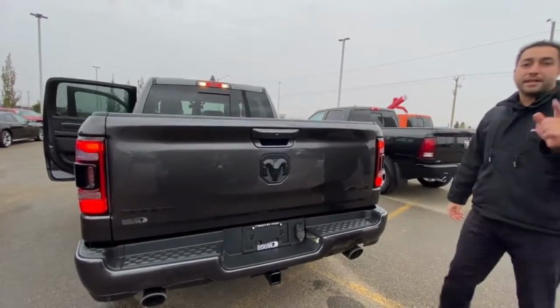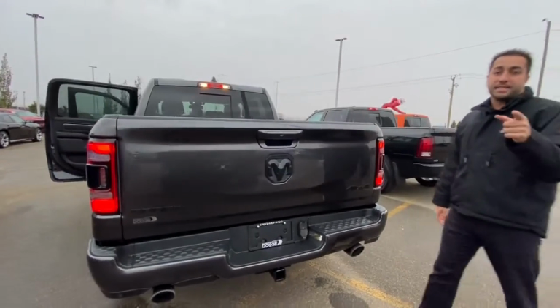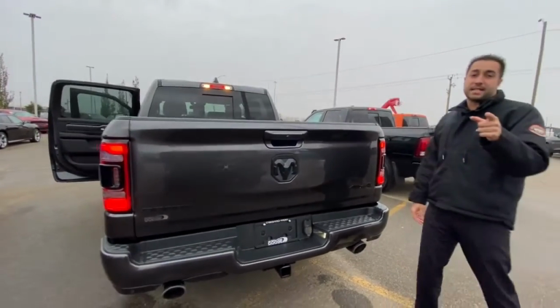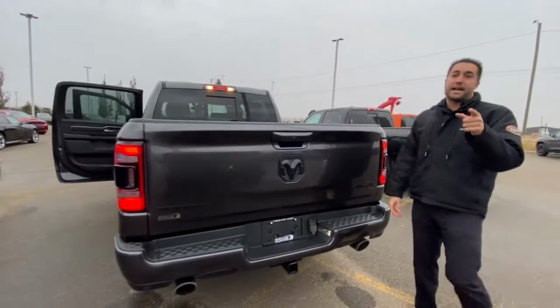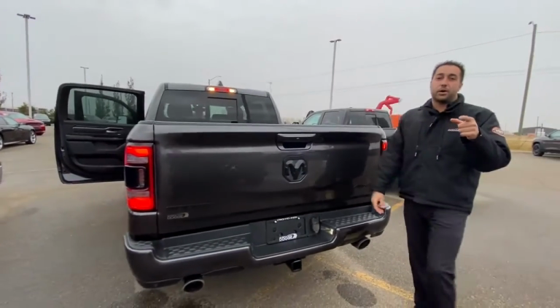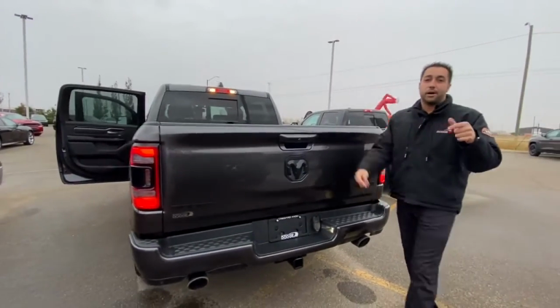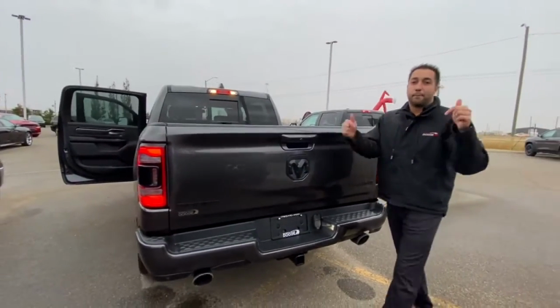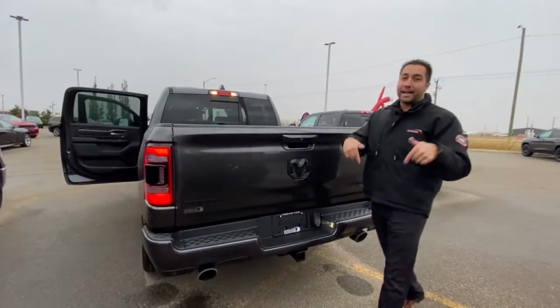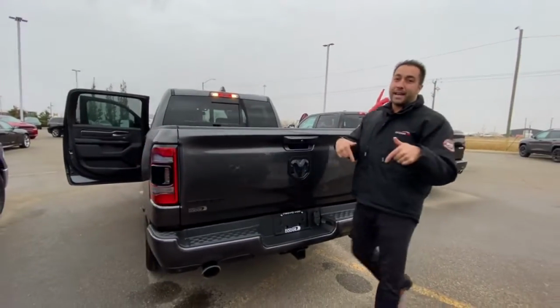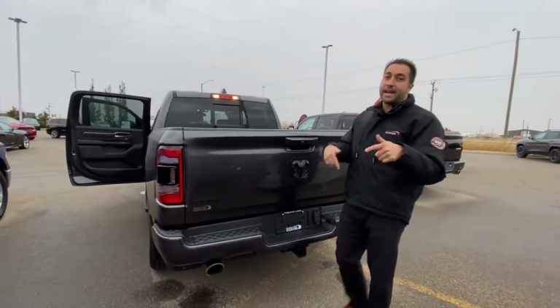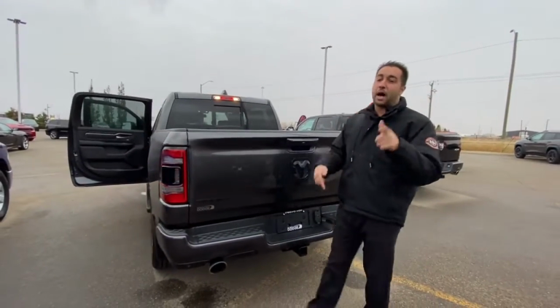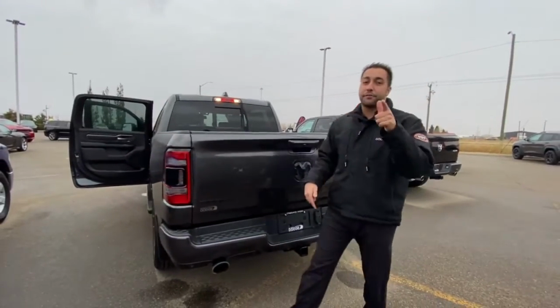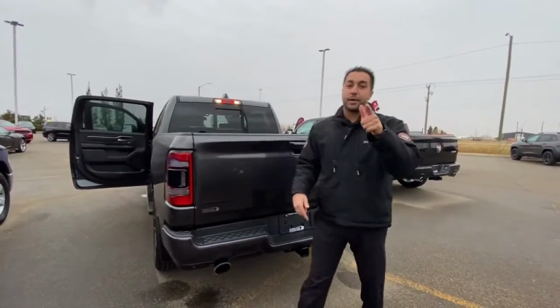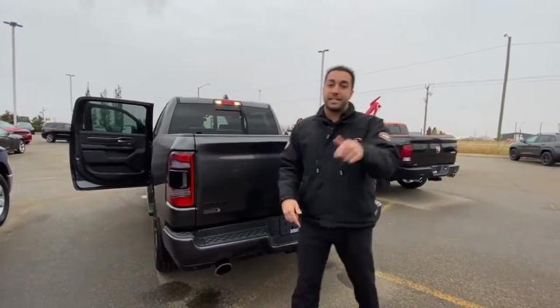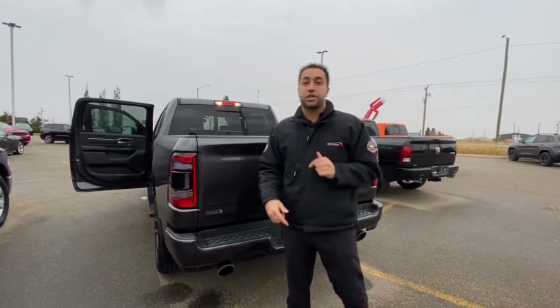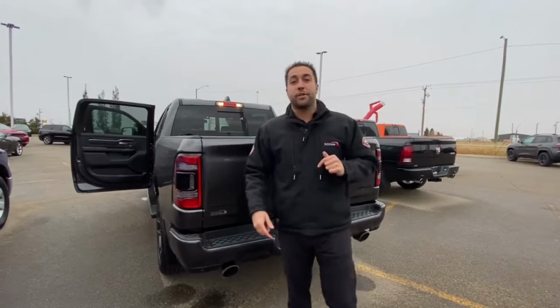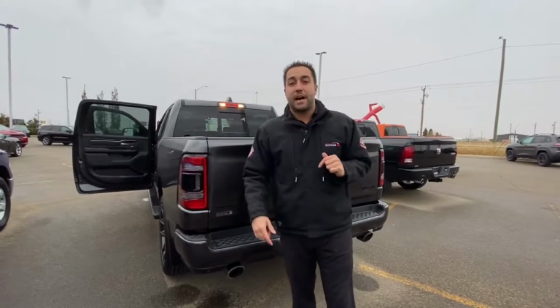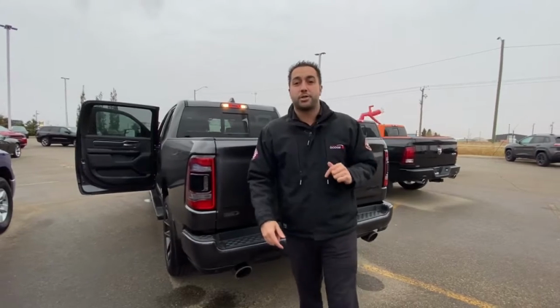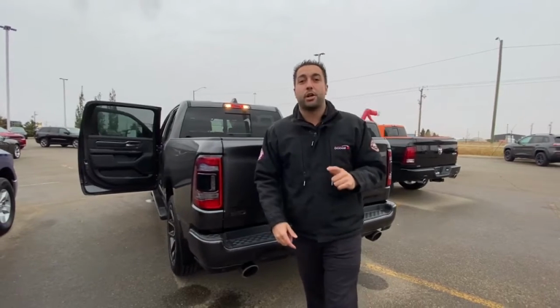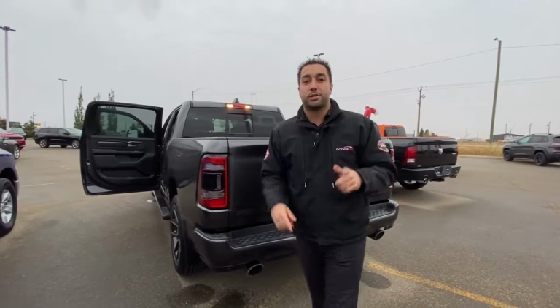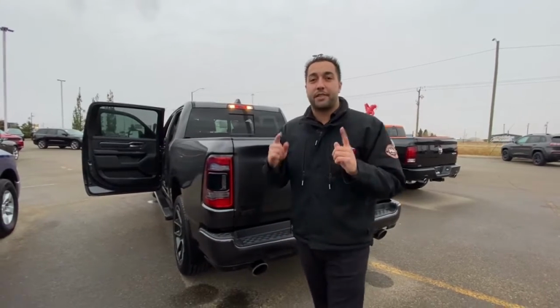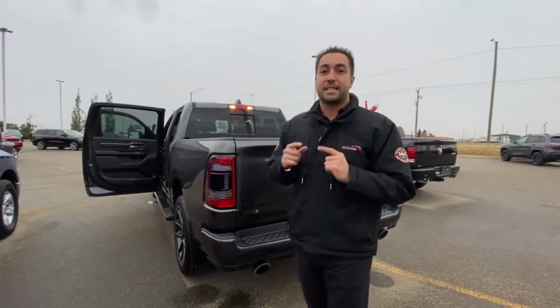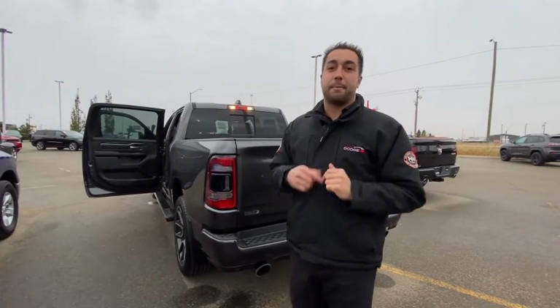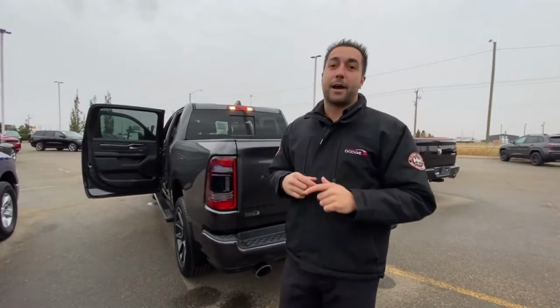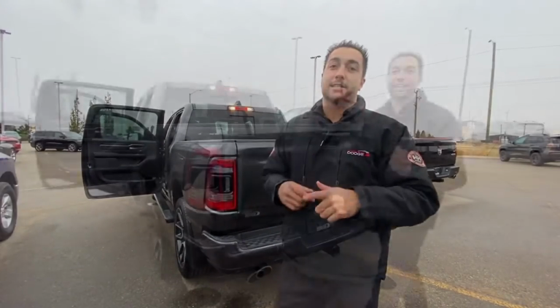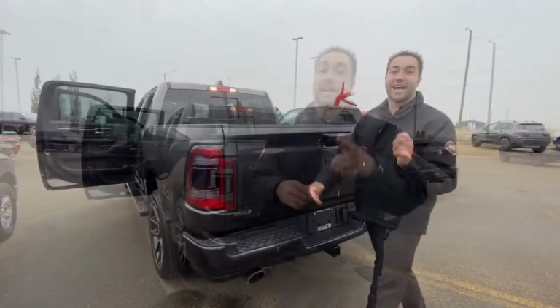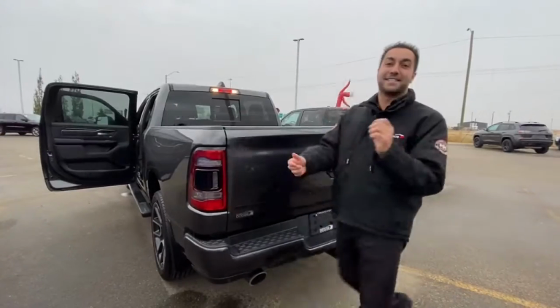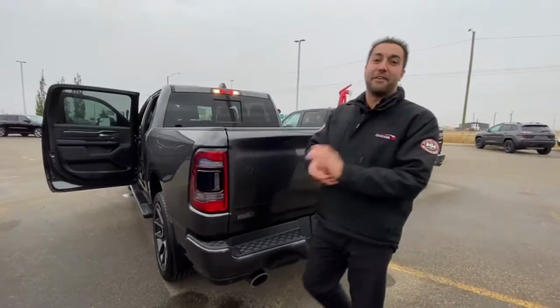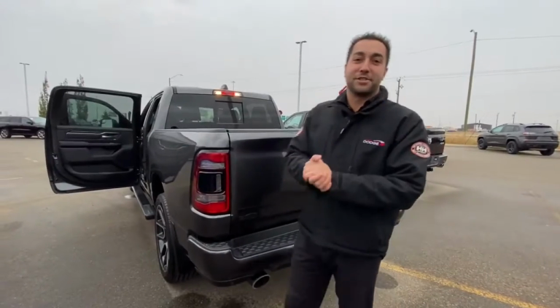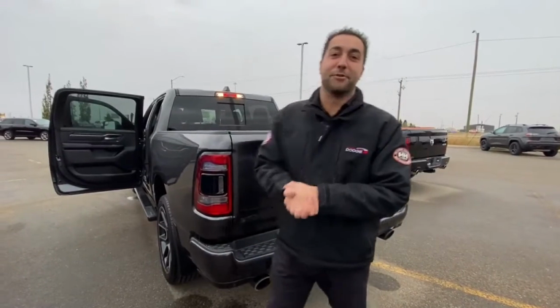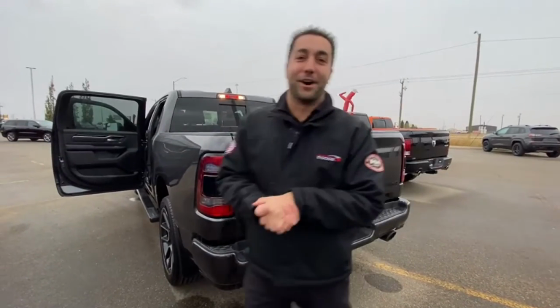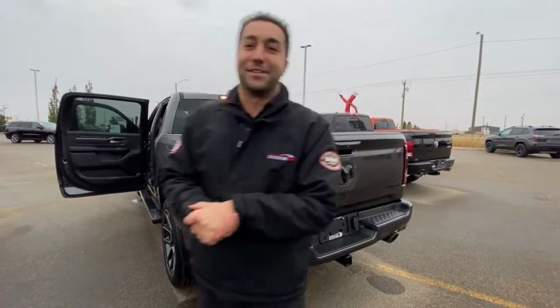Print this ad out and bring it in — I'll give you an additional thousand dollars off the asking price. Again, it's Devin at Sherwood Dodge.